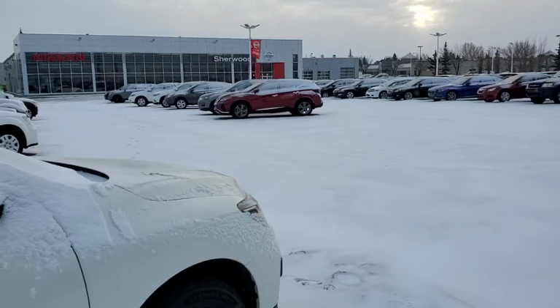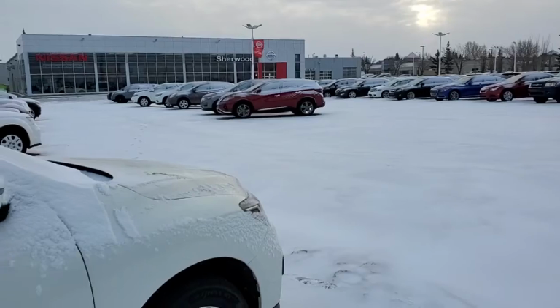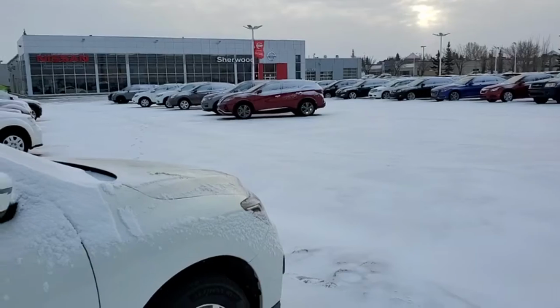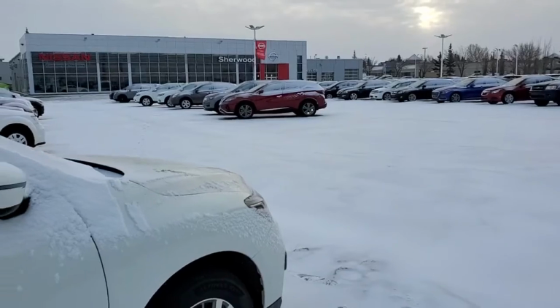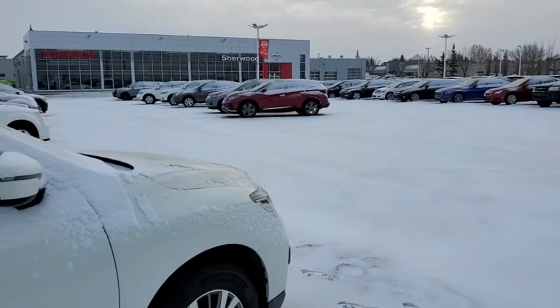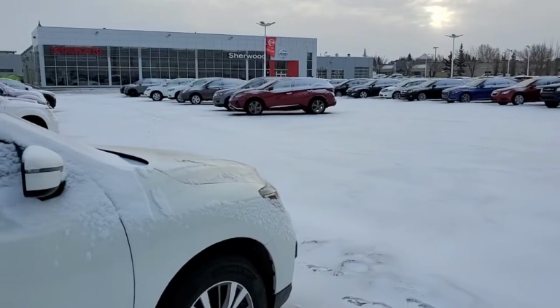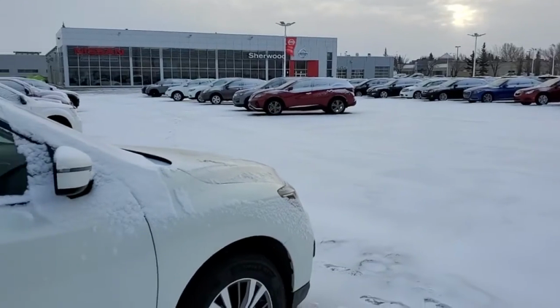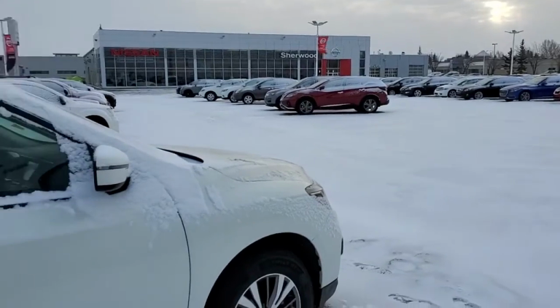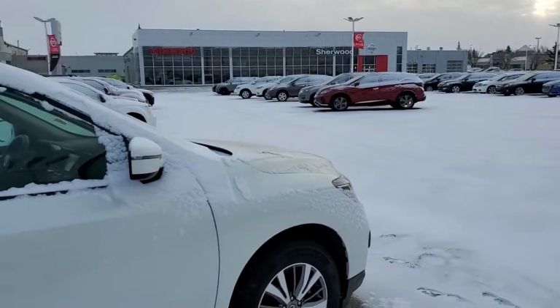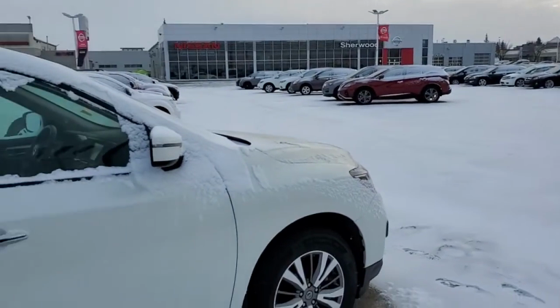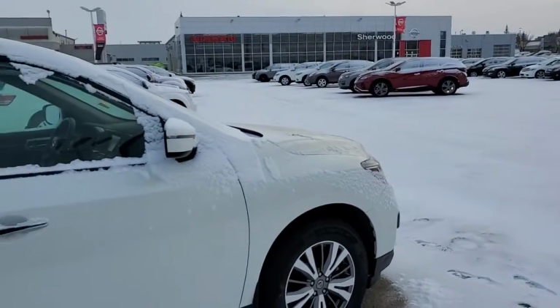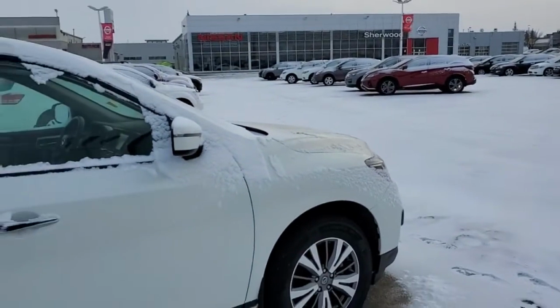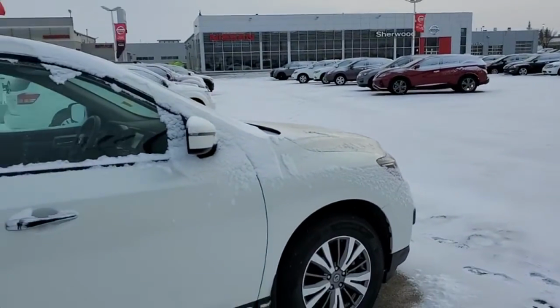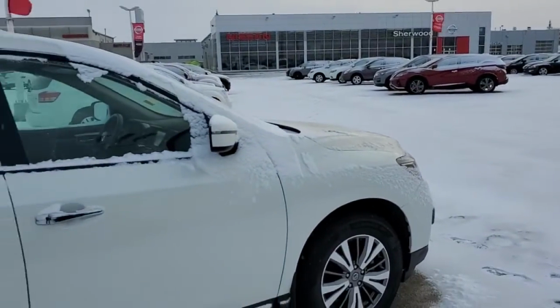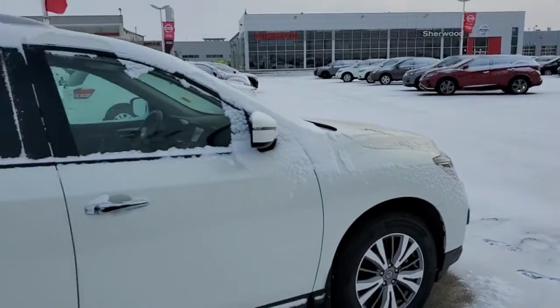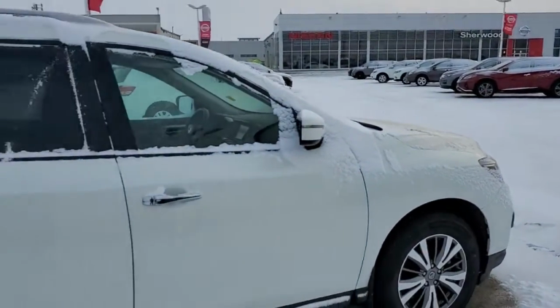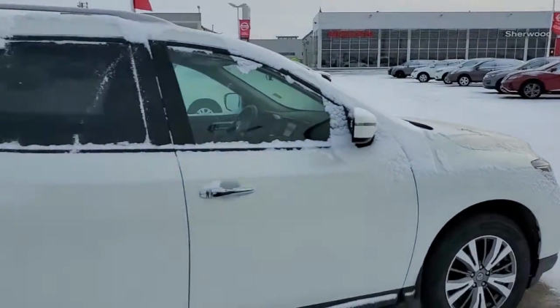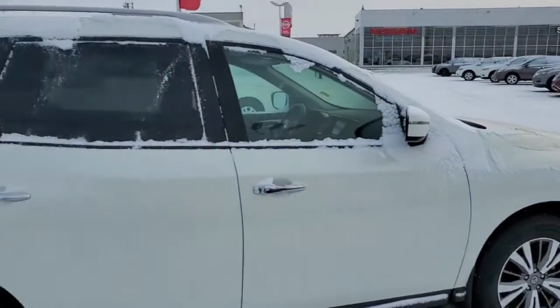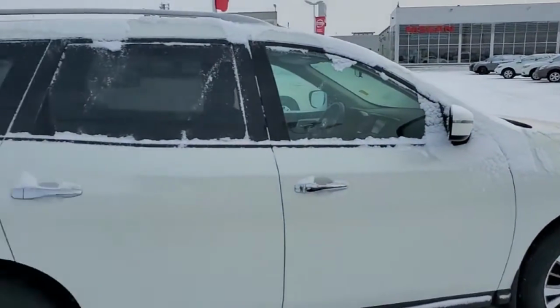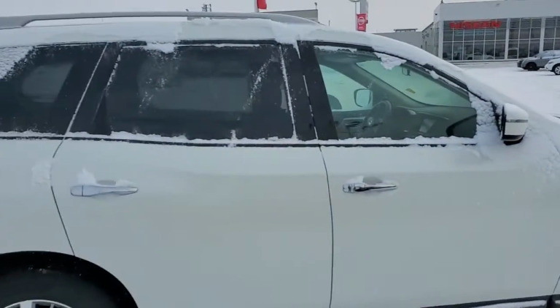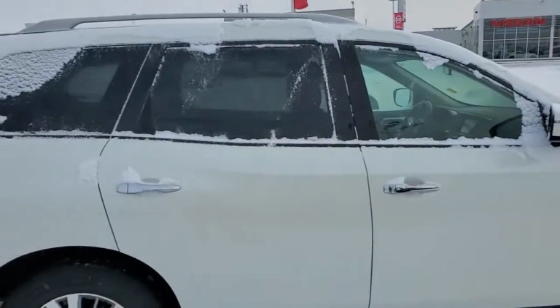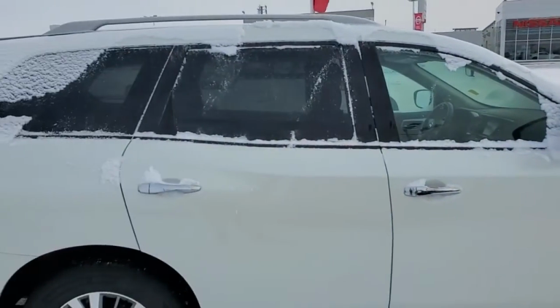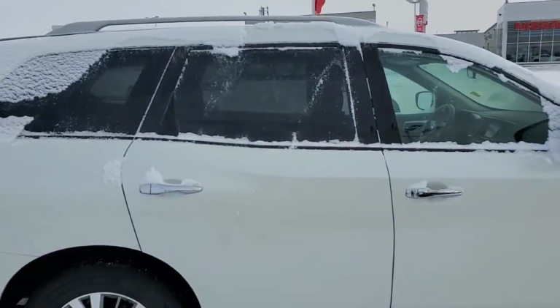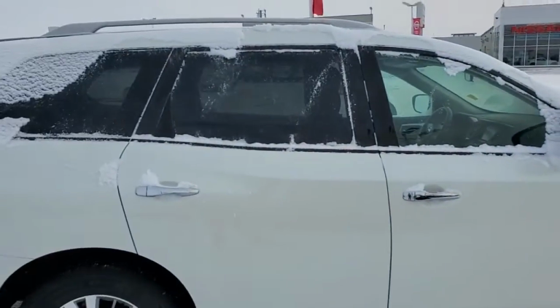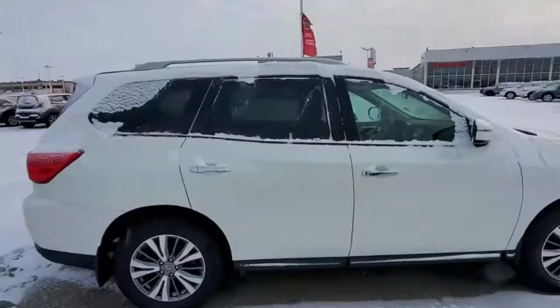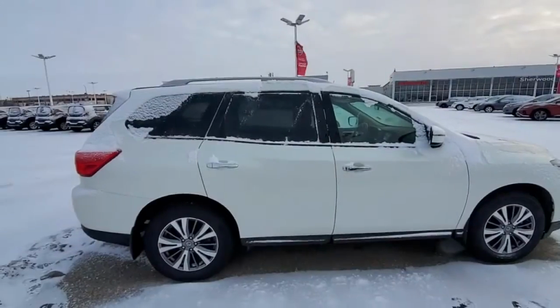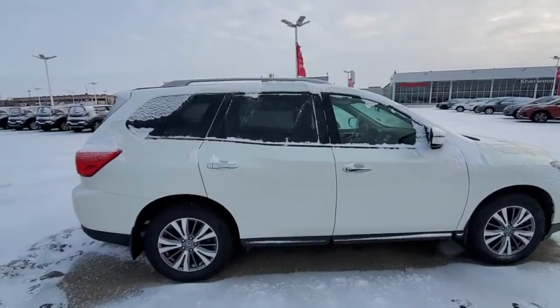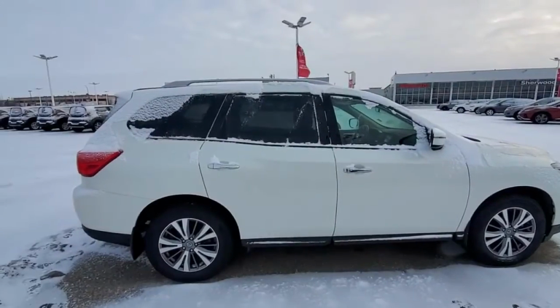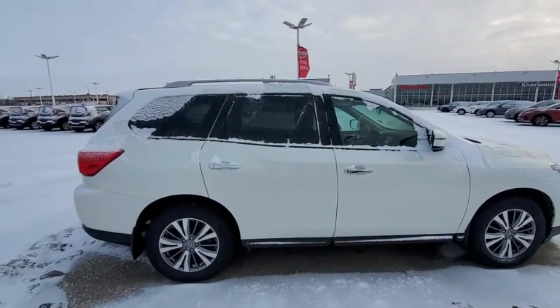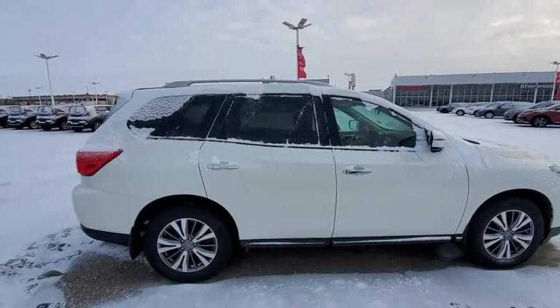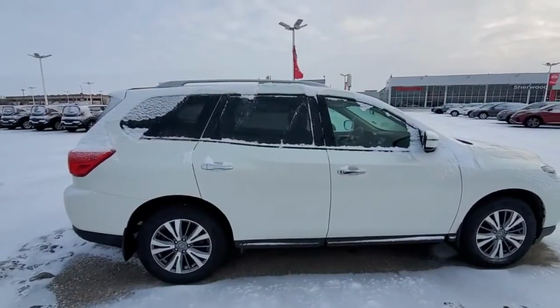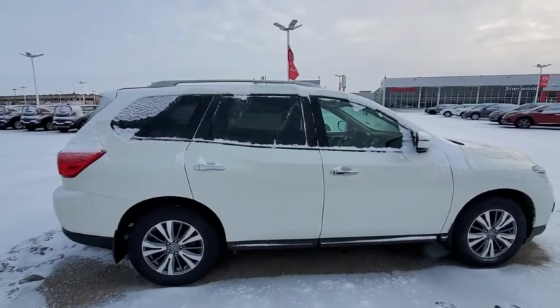Hello everyone, Harpy here from Shivar Nissan. Here's the walk video on this 2019 Nissan Pathfinder SV.